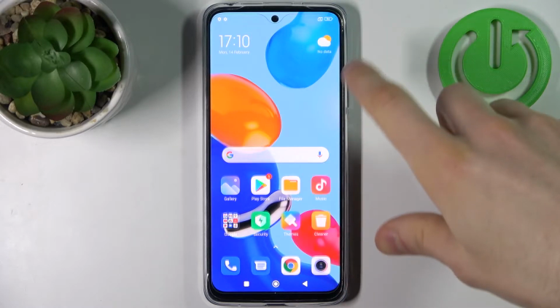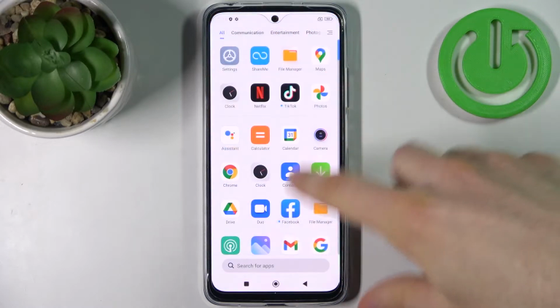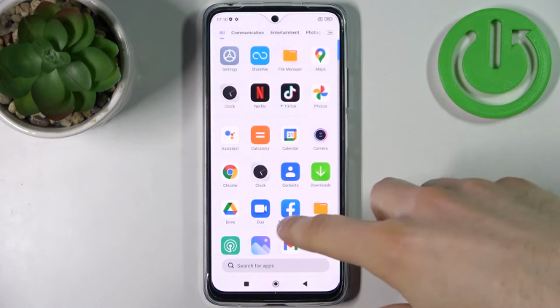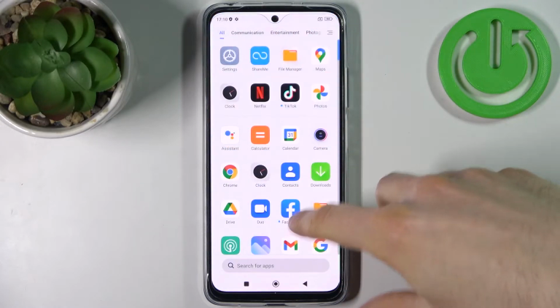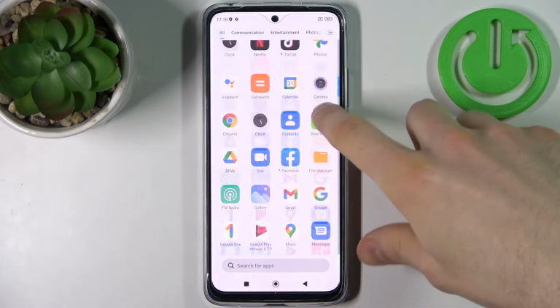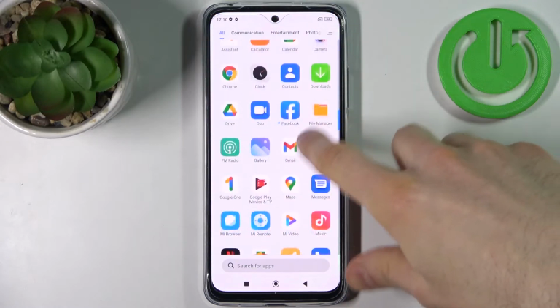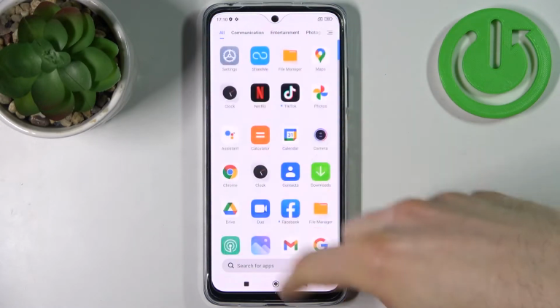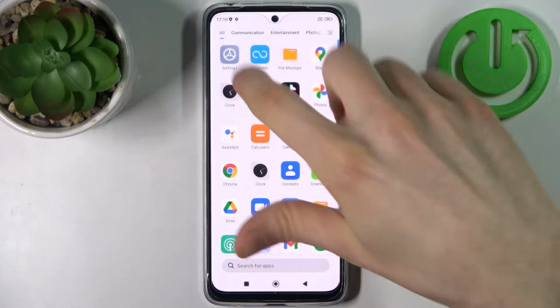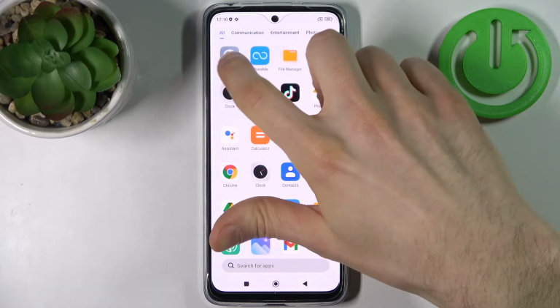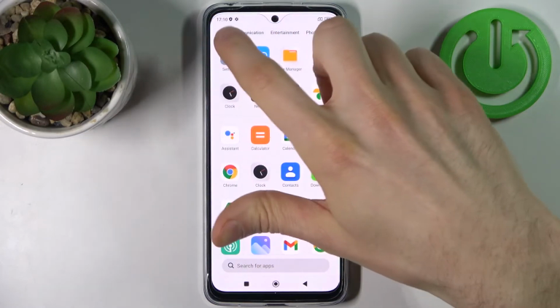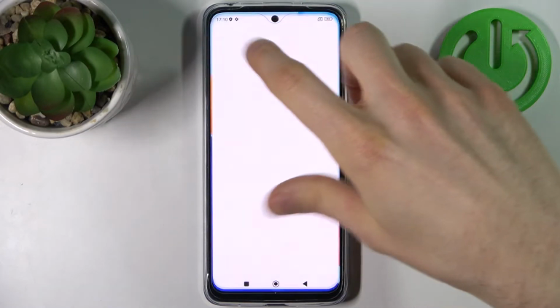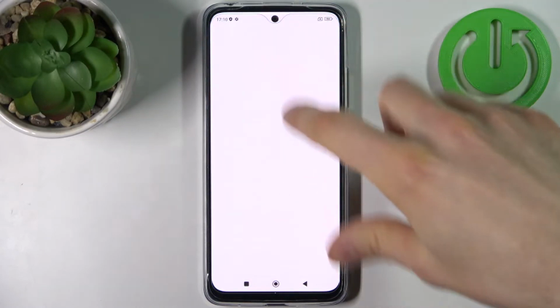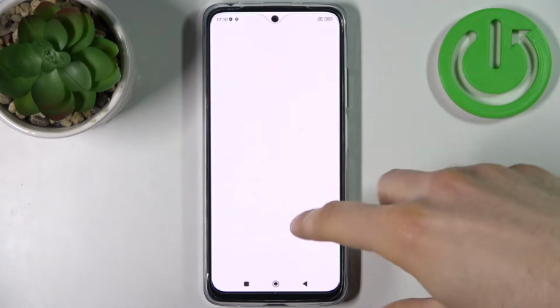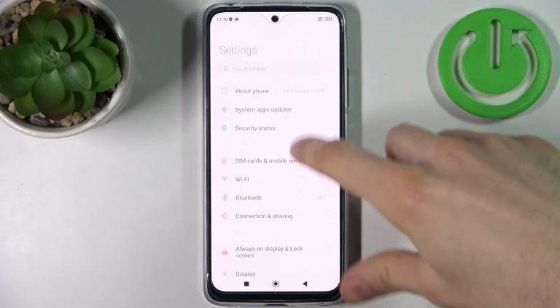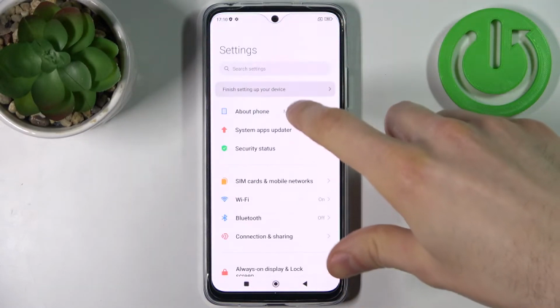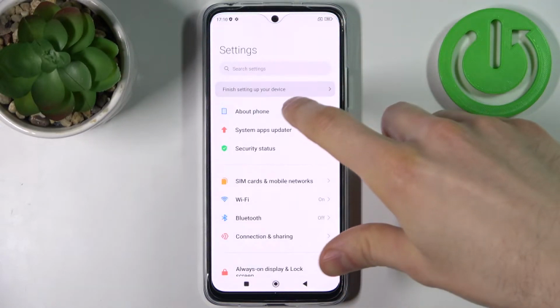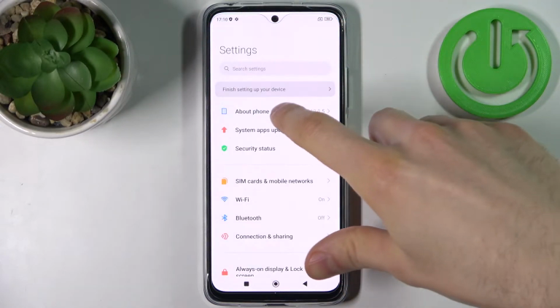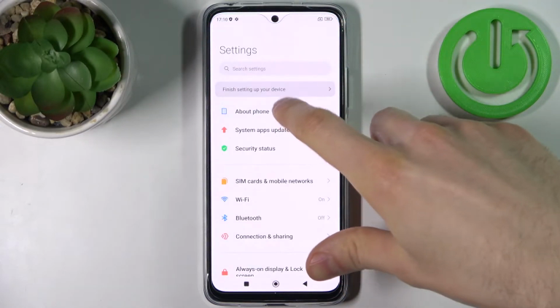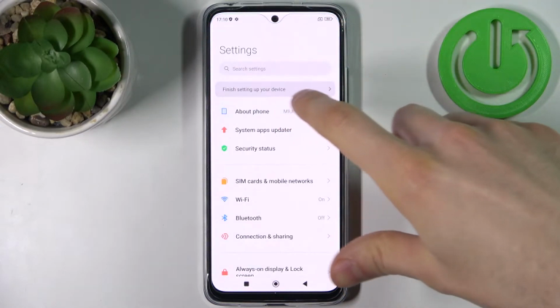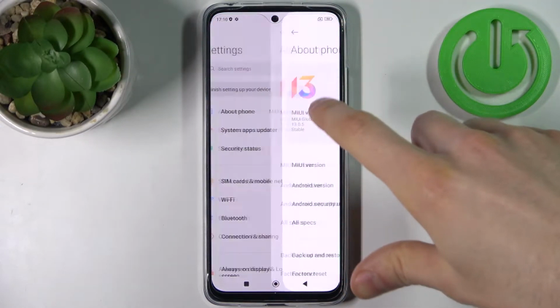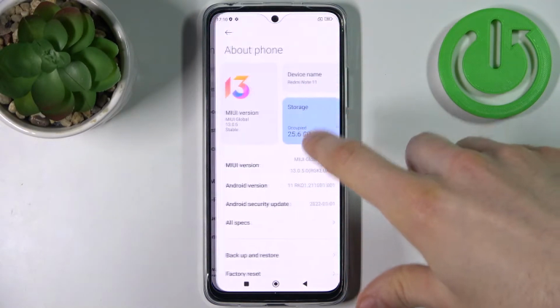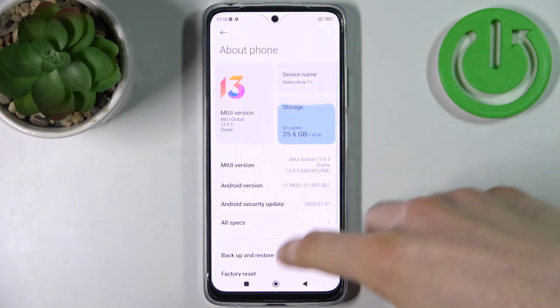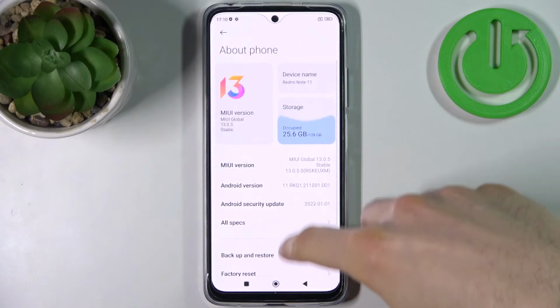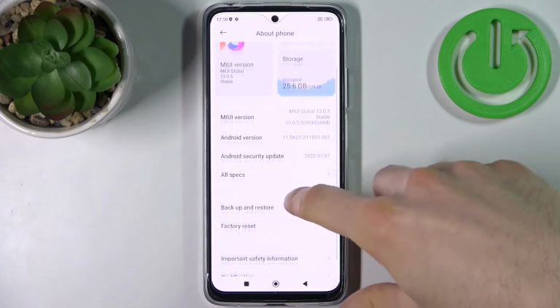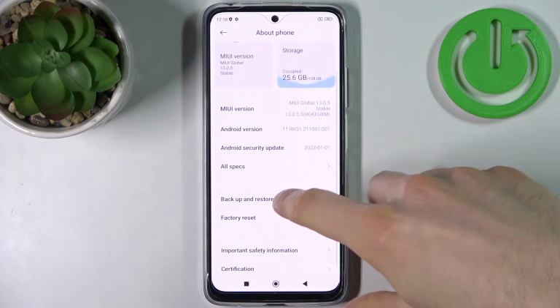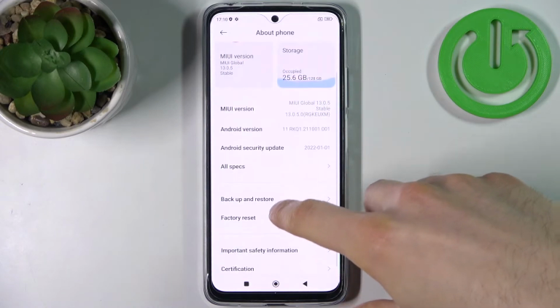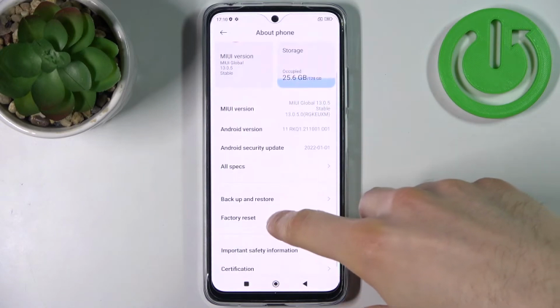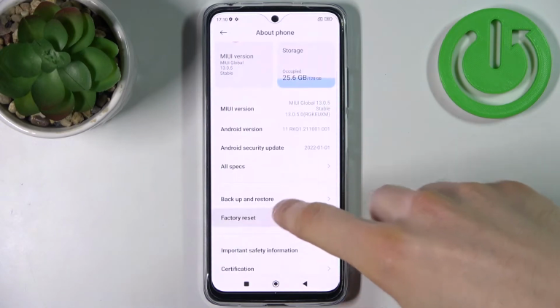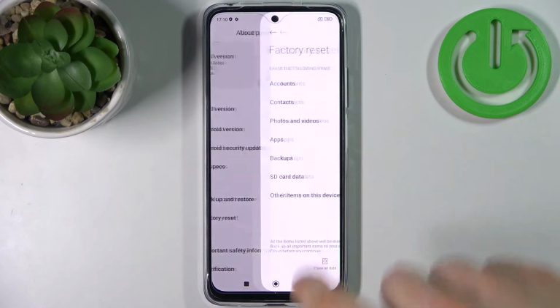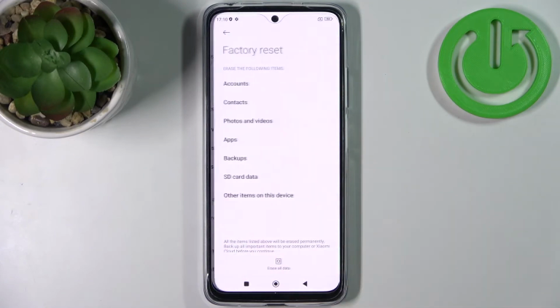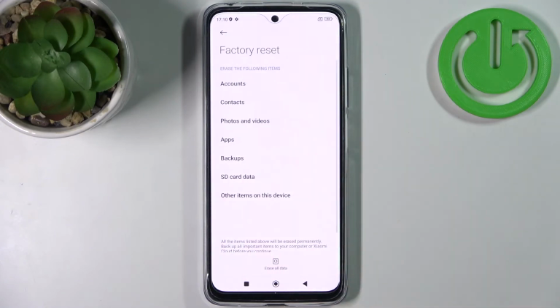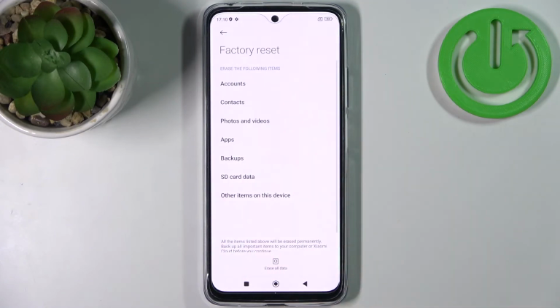Firstly, you have to go to Settings, then go to About Phone, then Factory Reset.